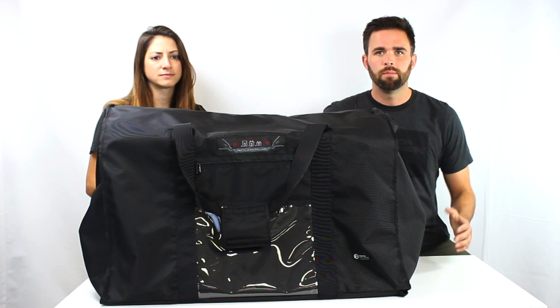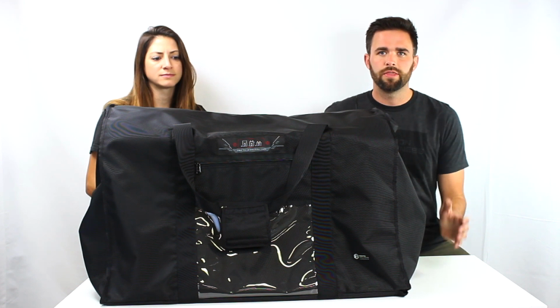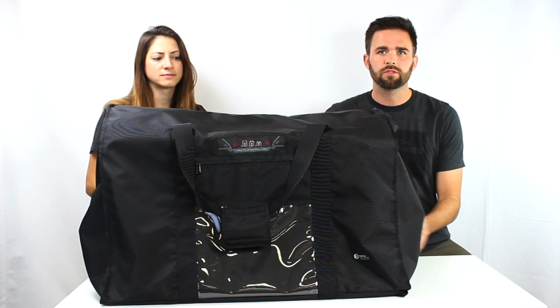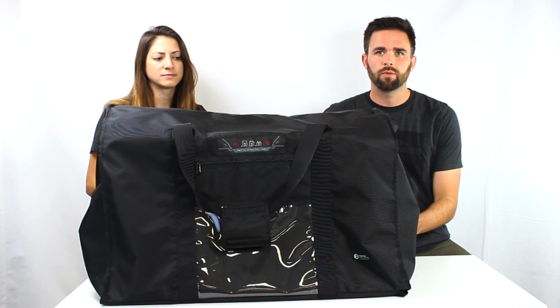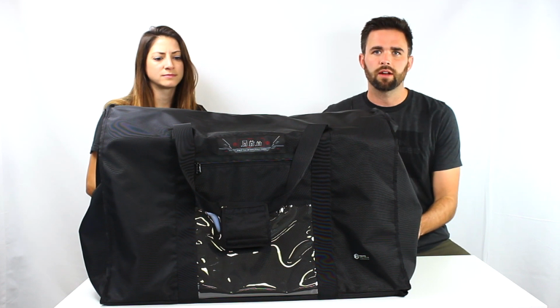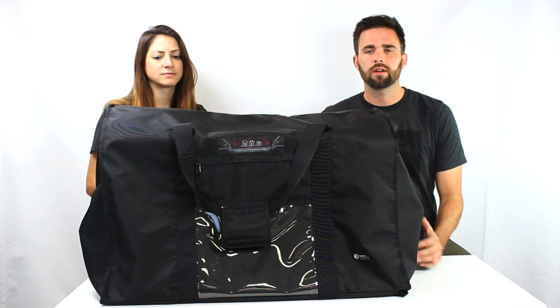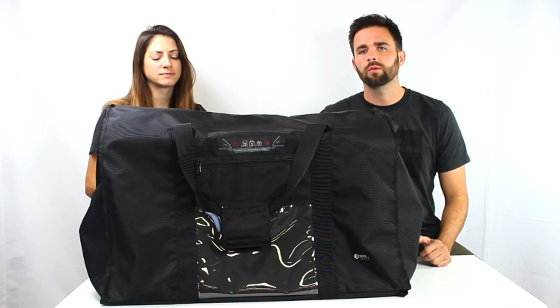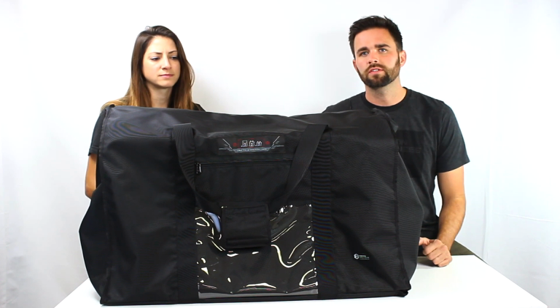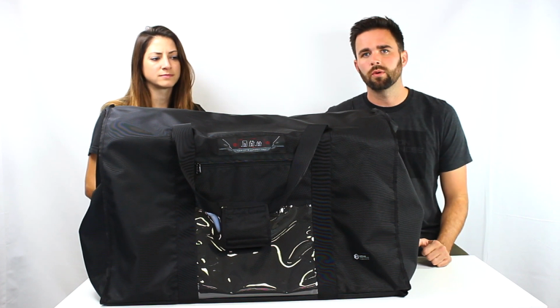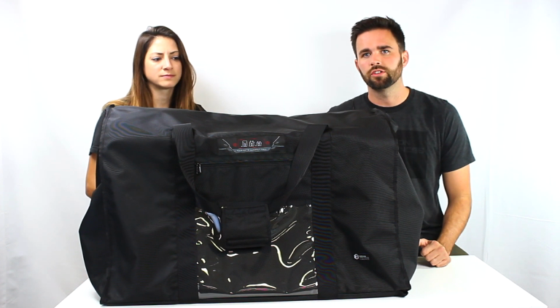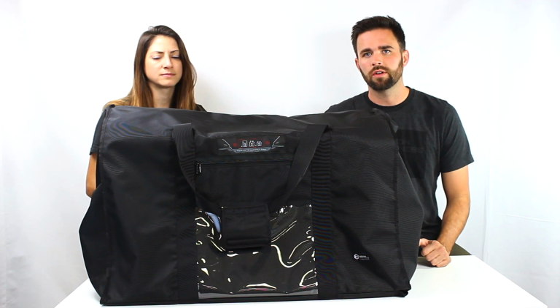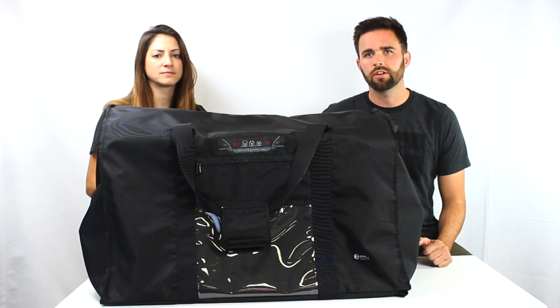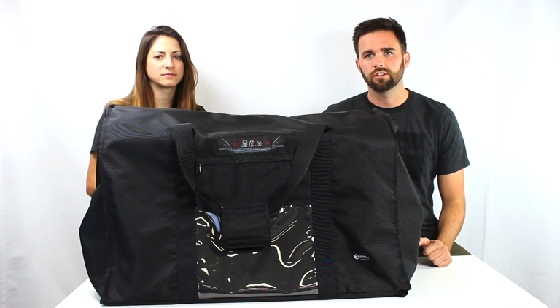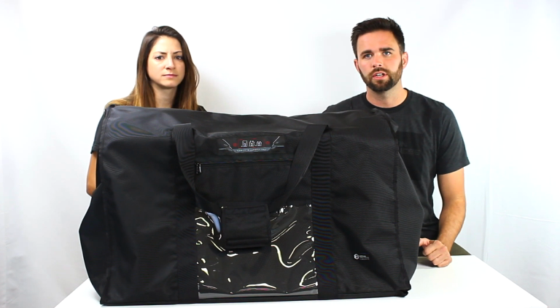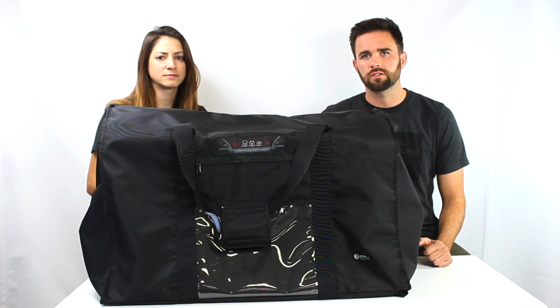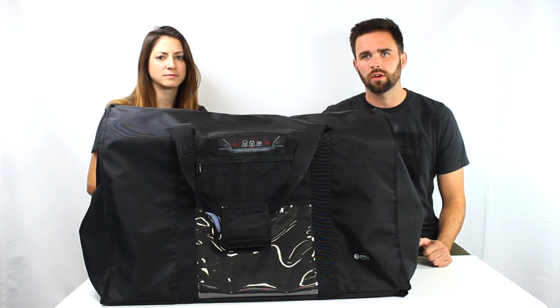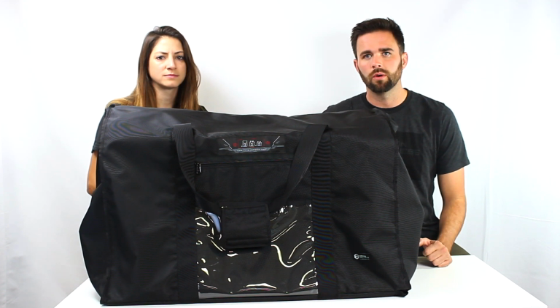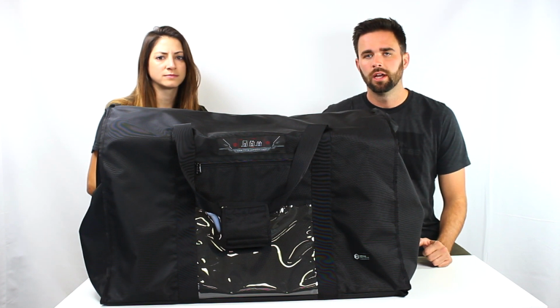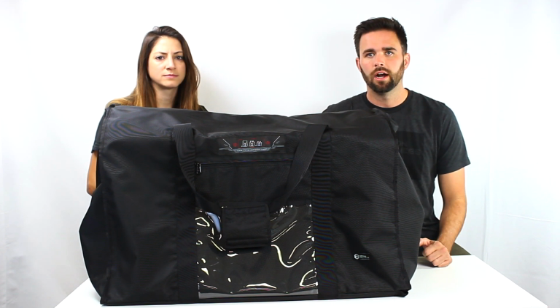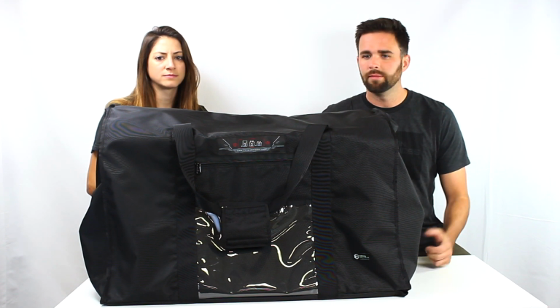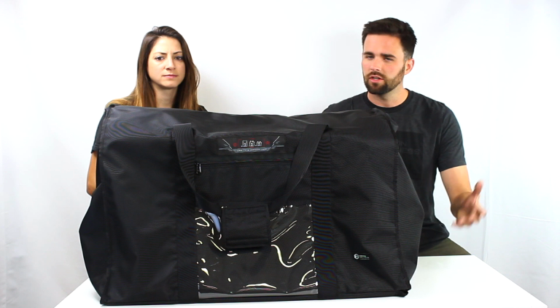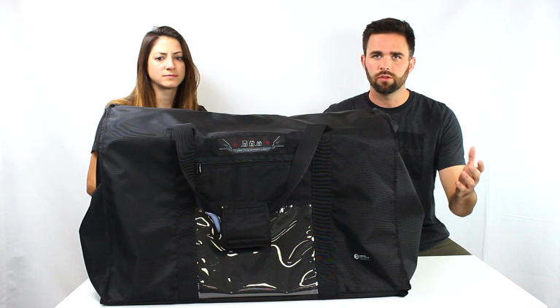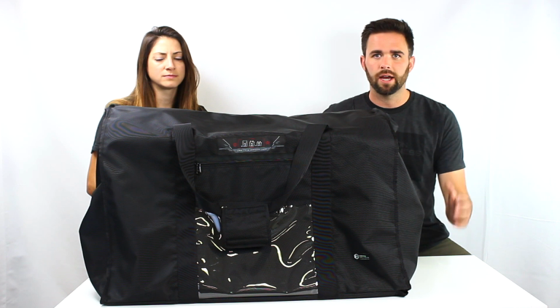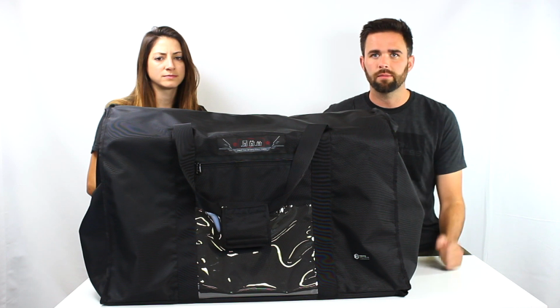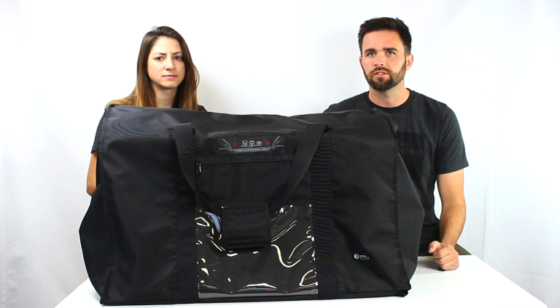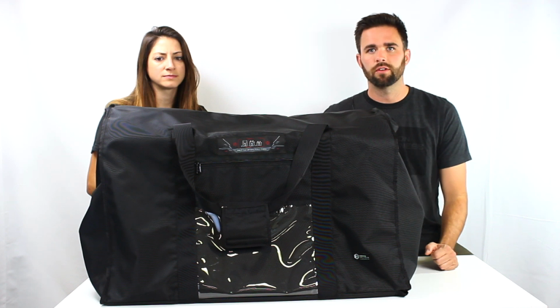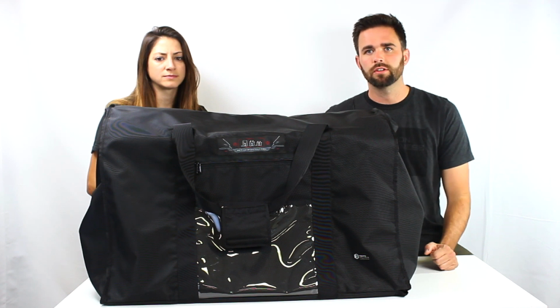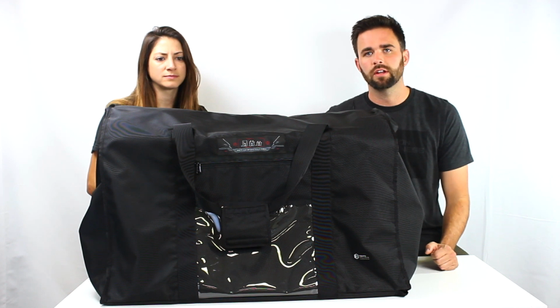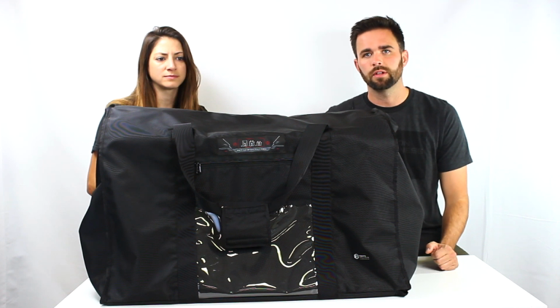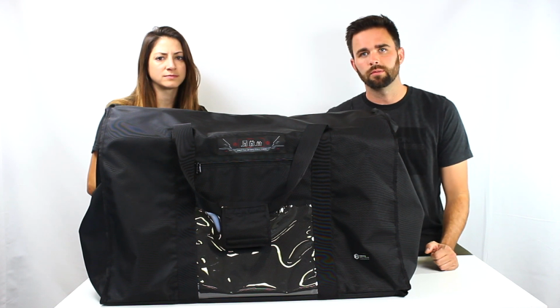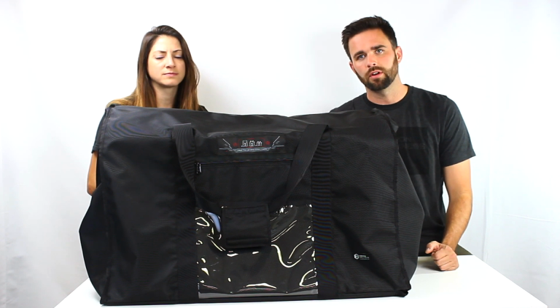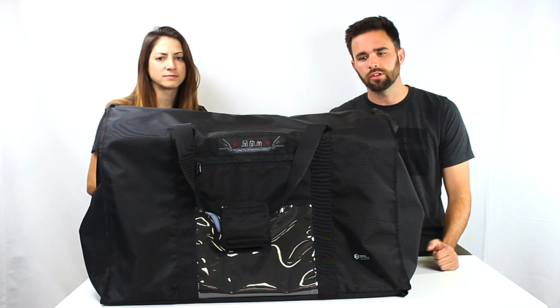We had a lot of requests for generator shielding, so it's a huge bag because generators tend to be a little bit larger.